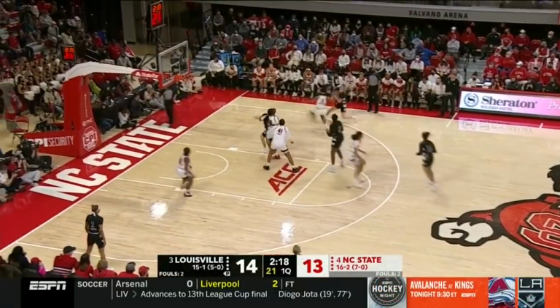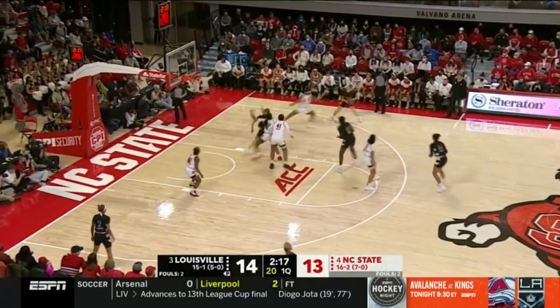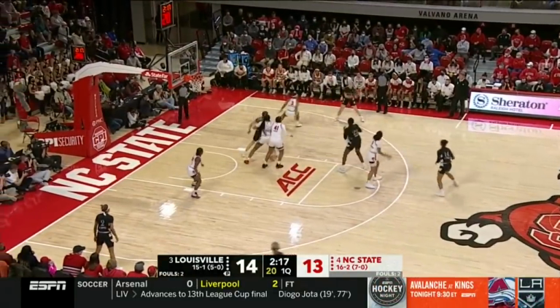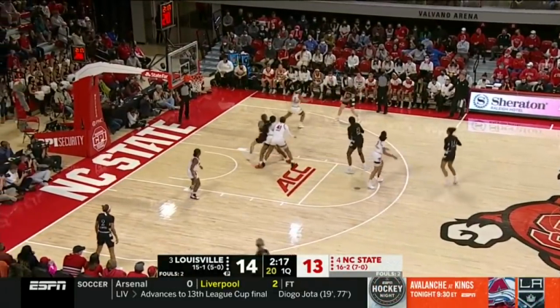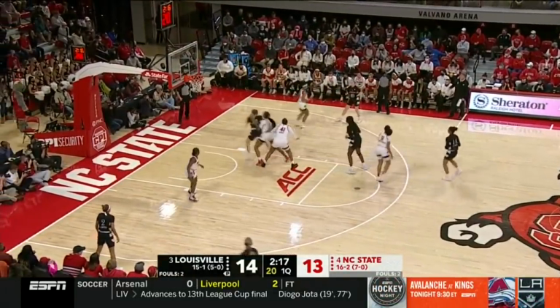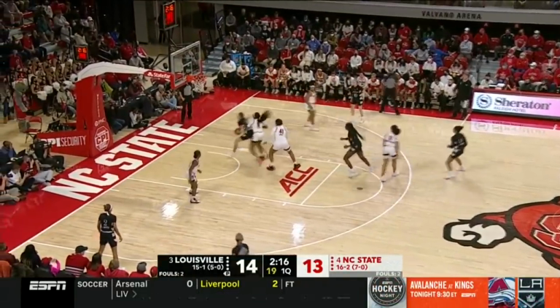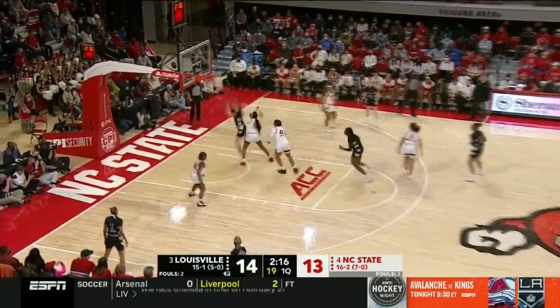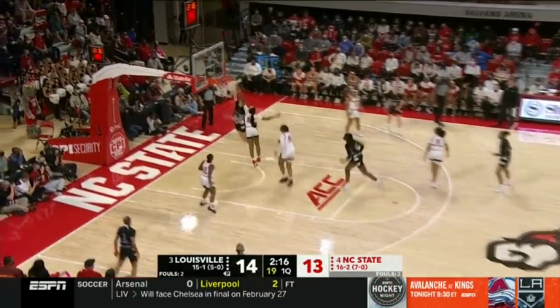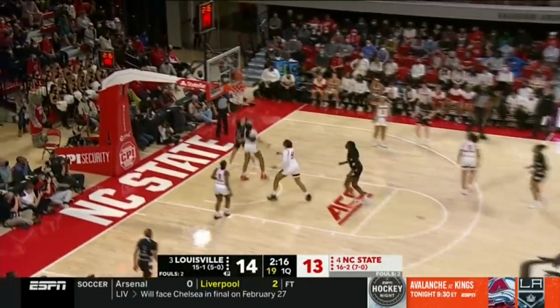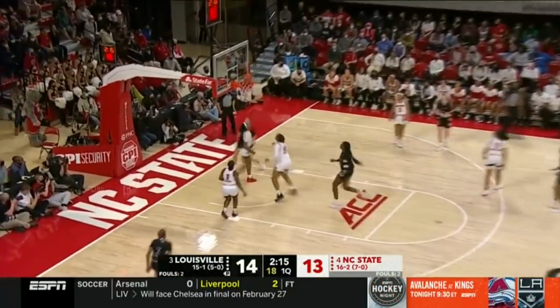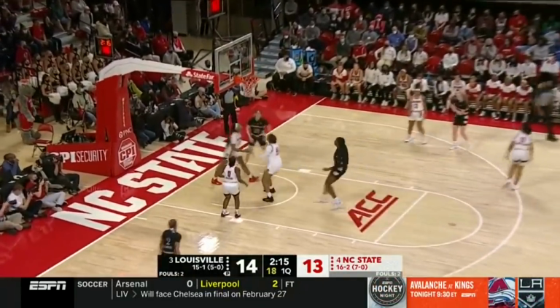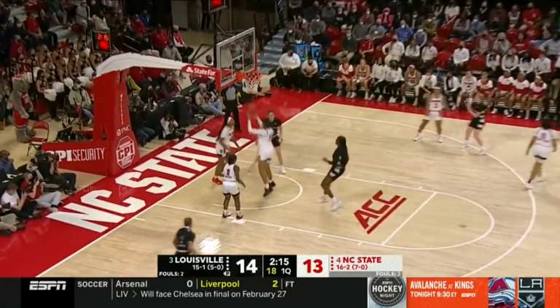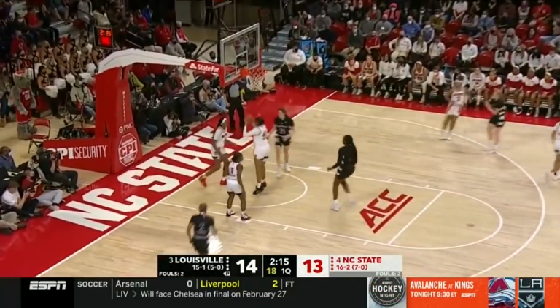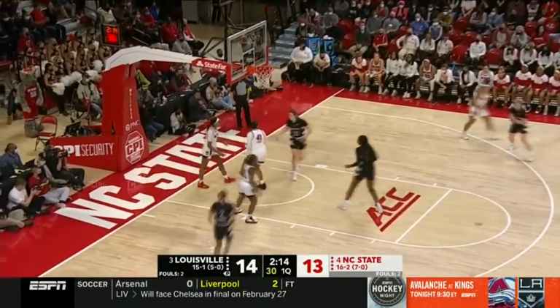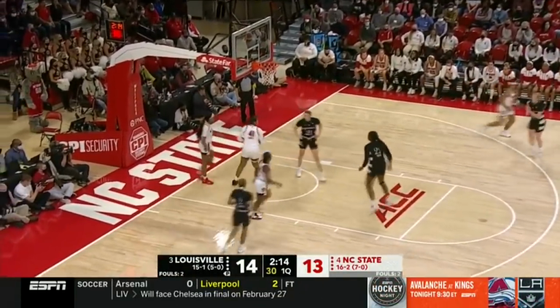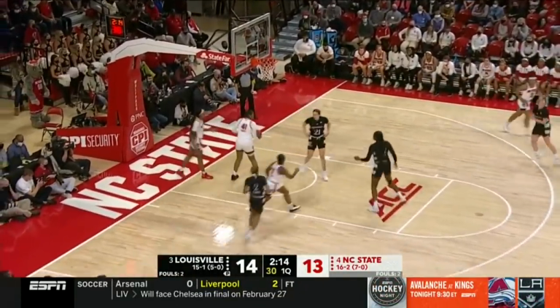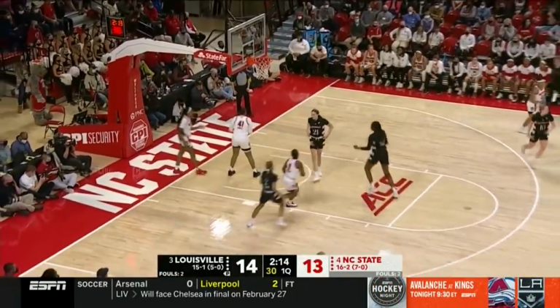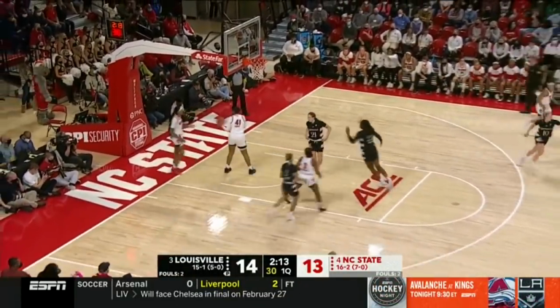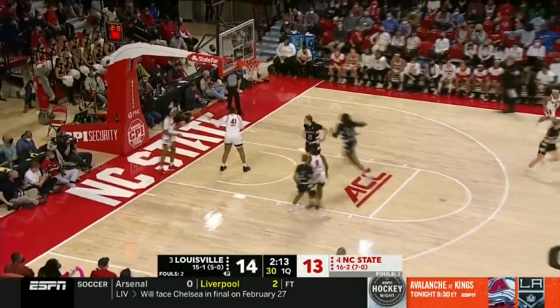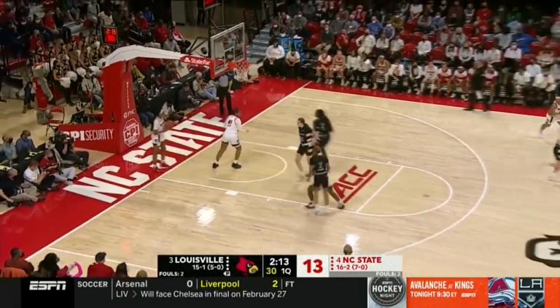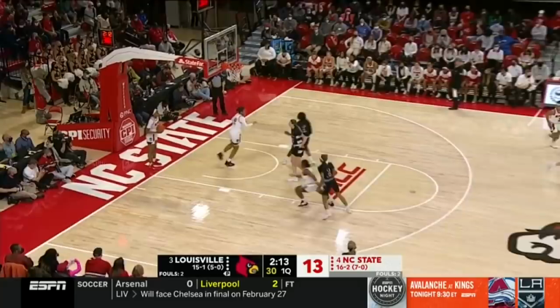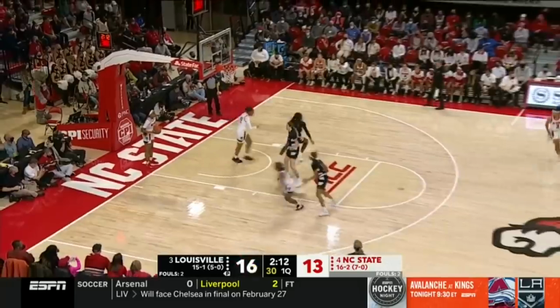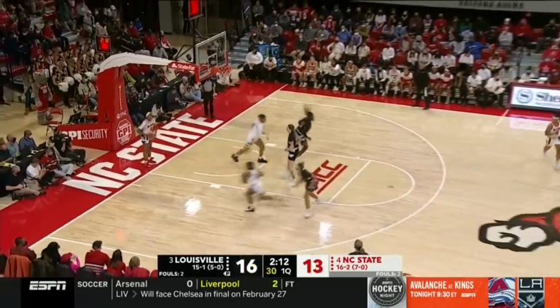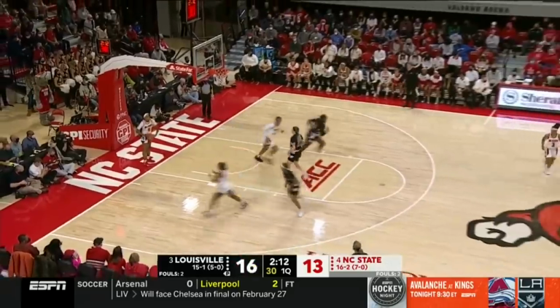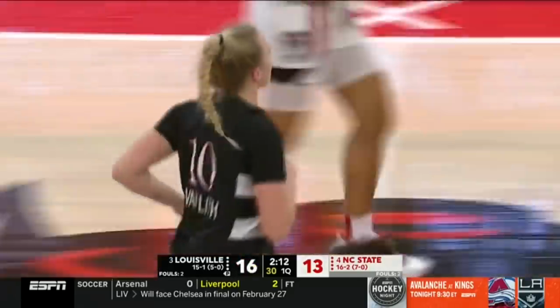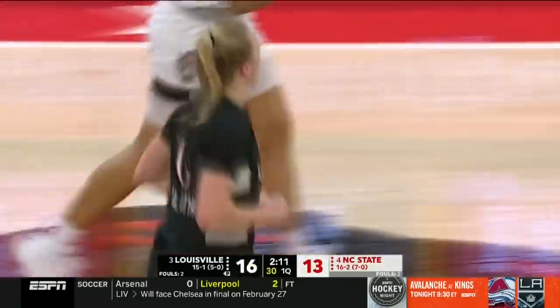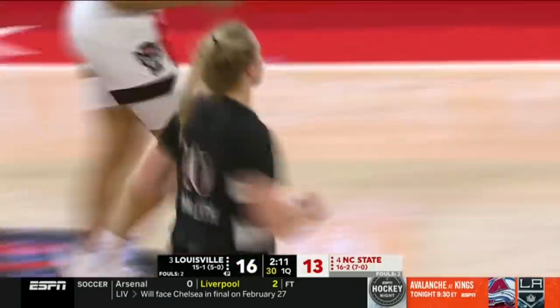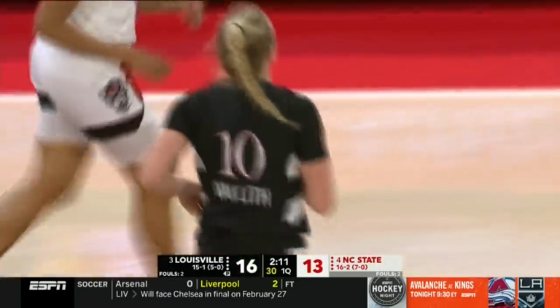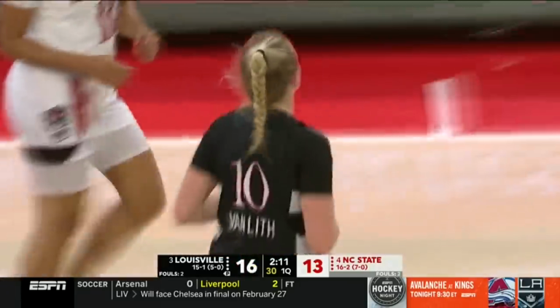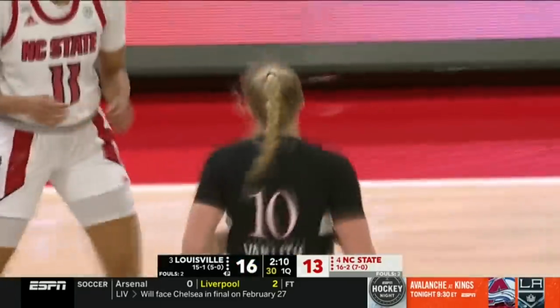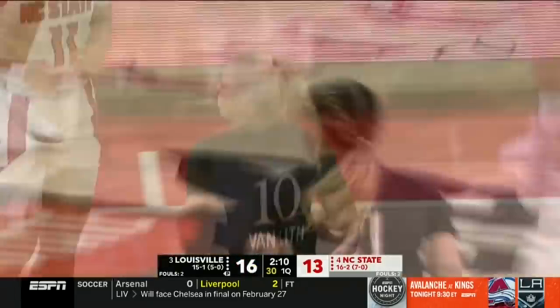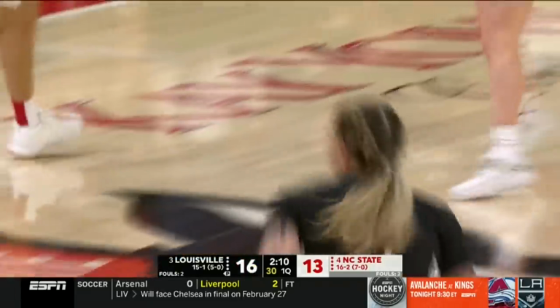14-13, Louisville in front. Nice entry find — Van Liff to Angsler again. Clearly isolating Angsler inside.